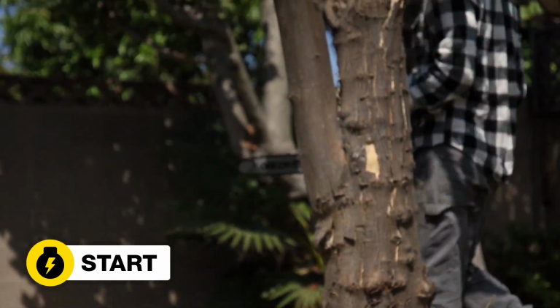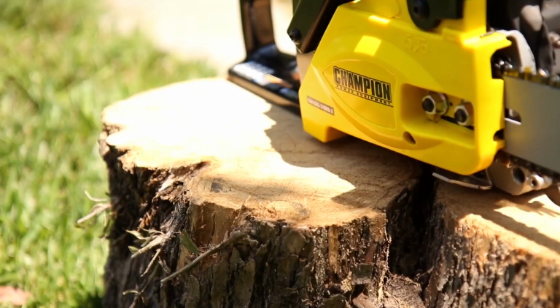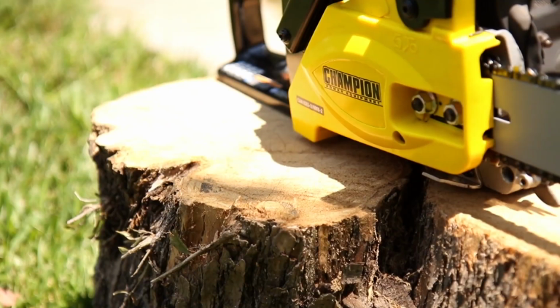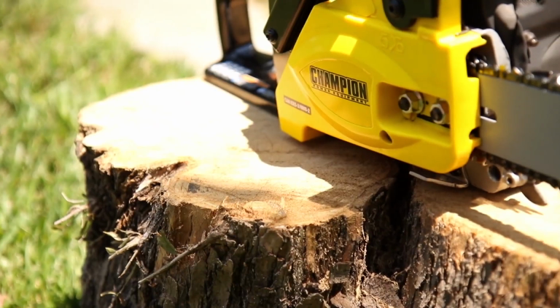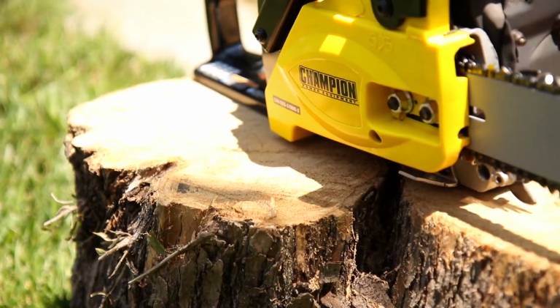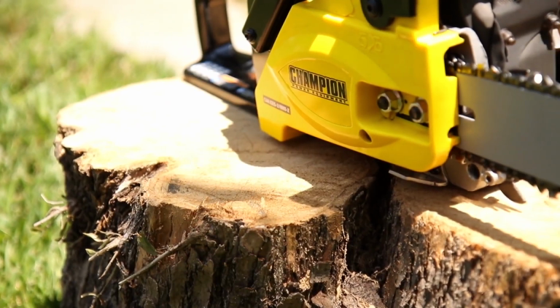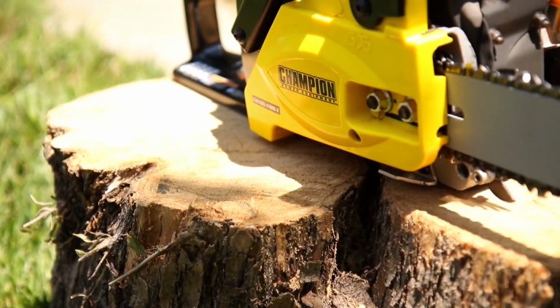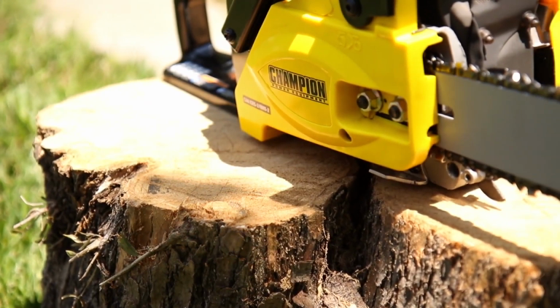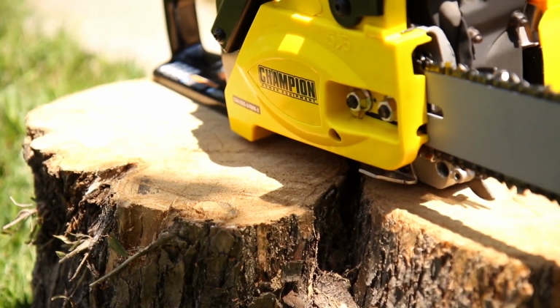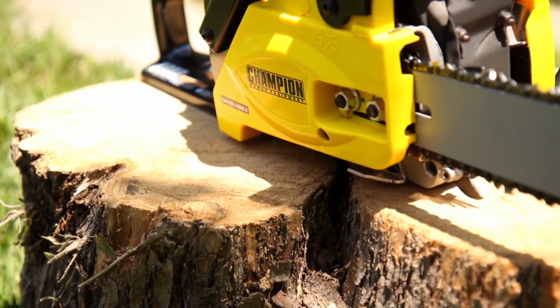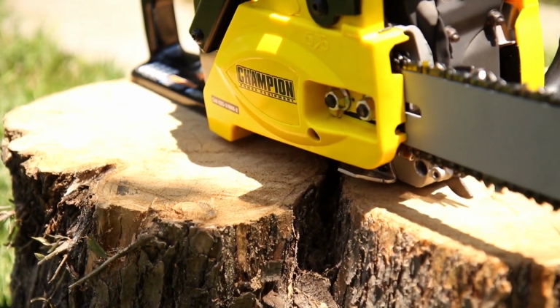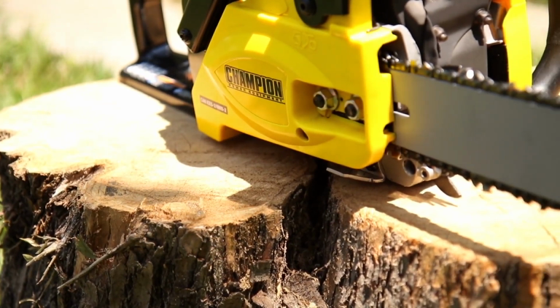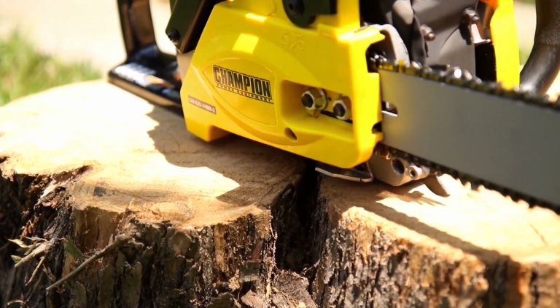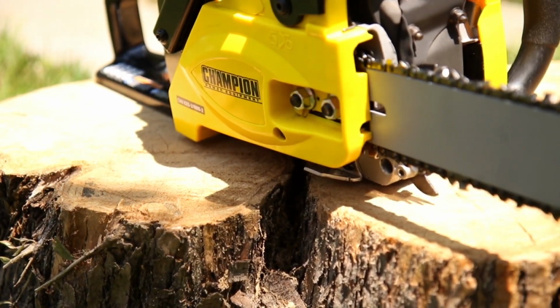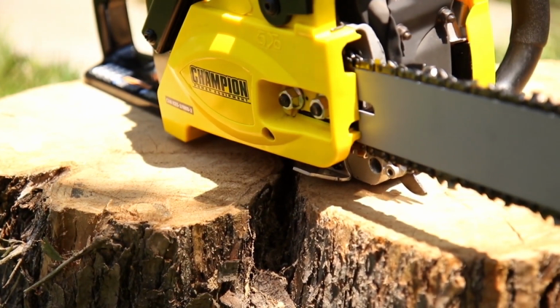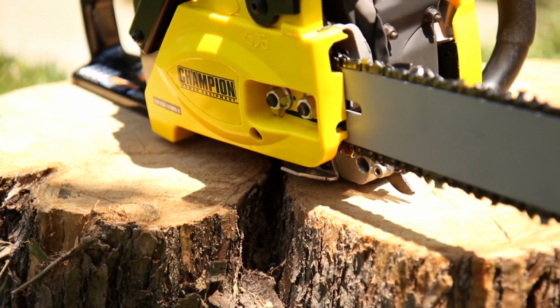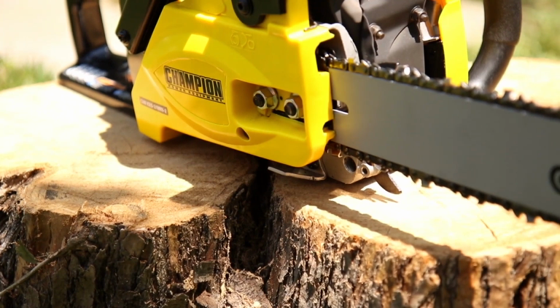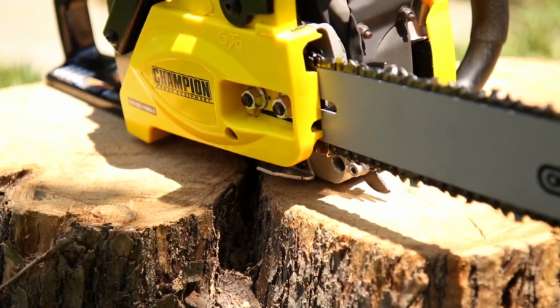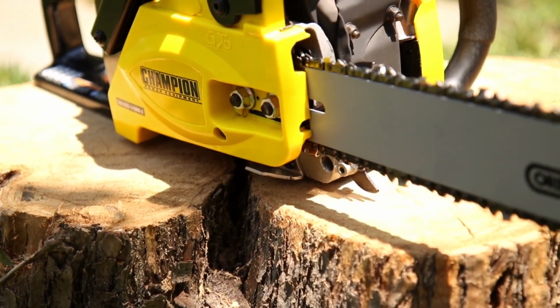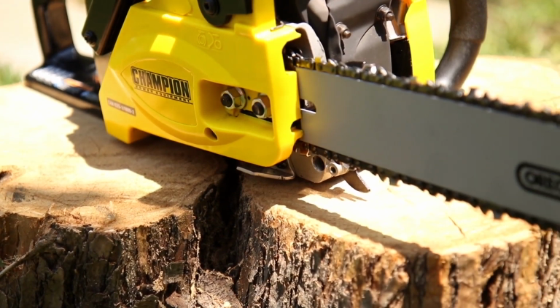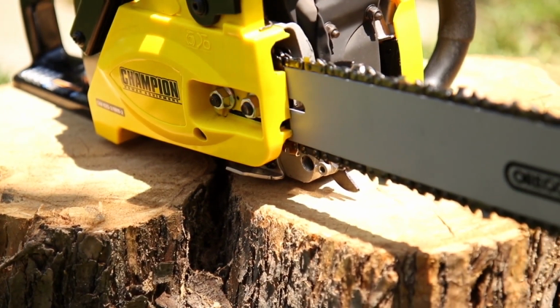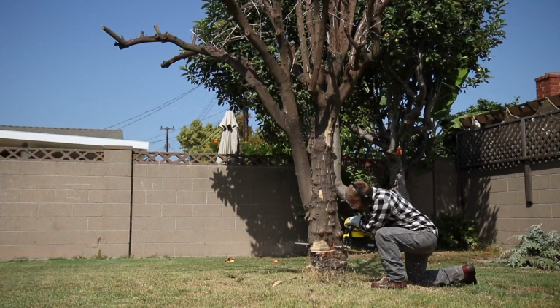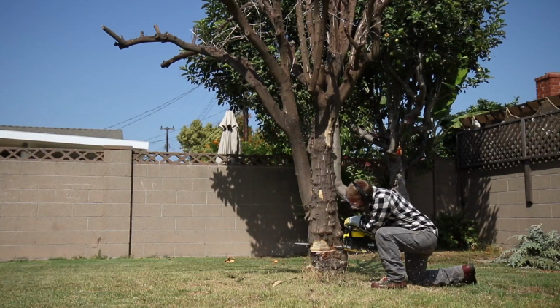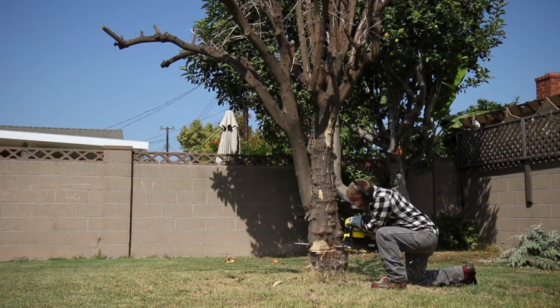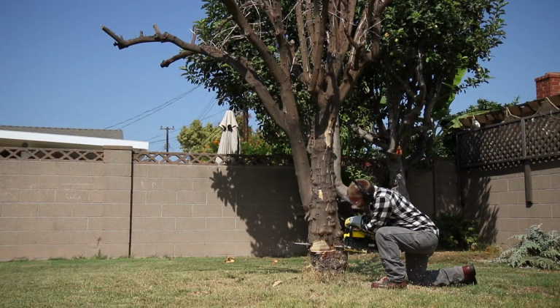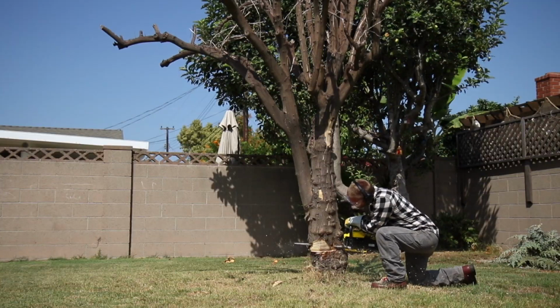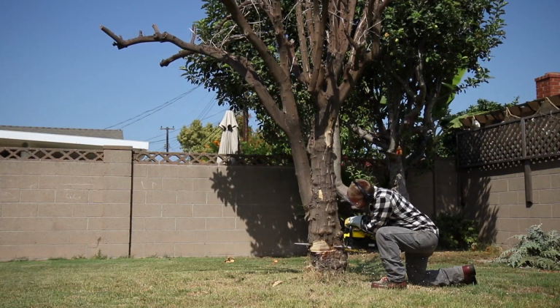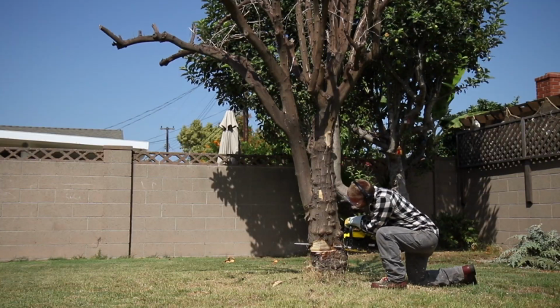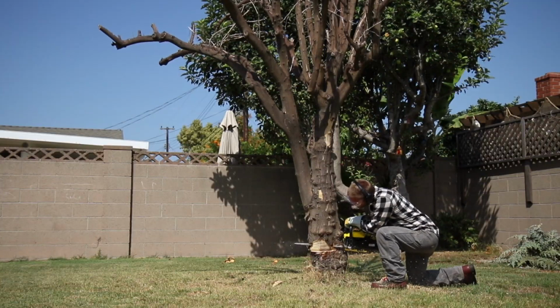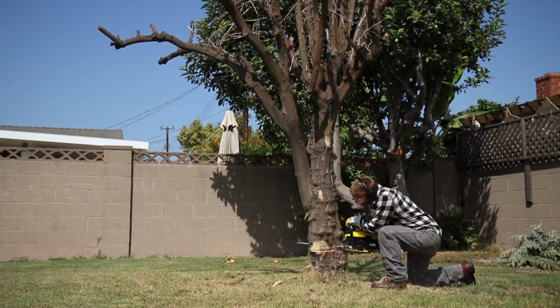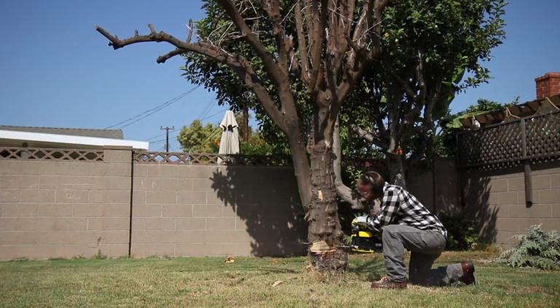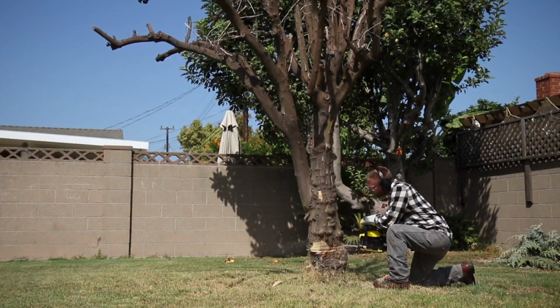Champion Power Equipment's 40cc Chainsaw. Powerful, durable, and dependable.